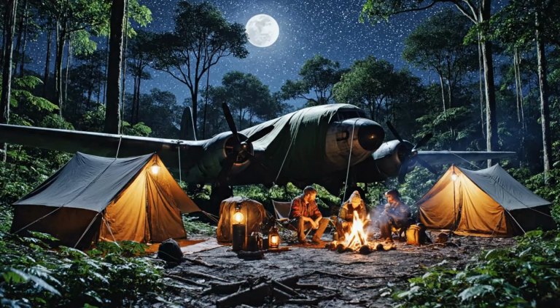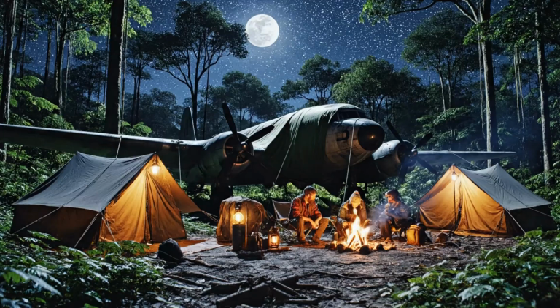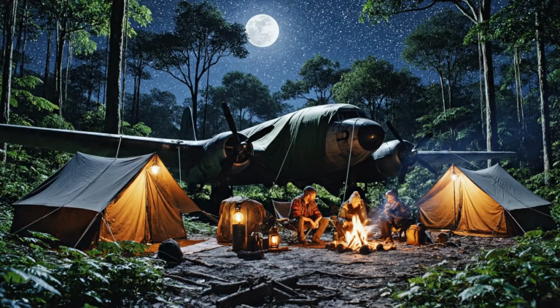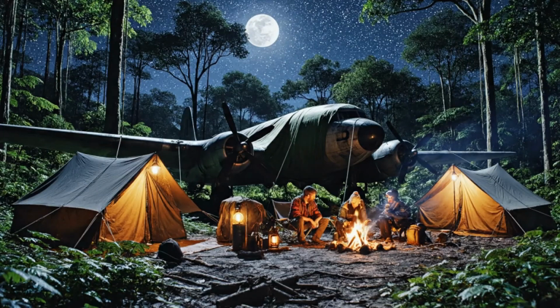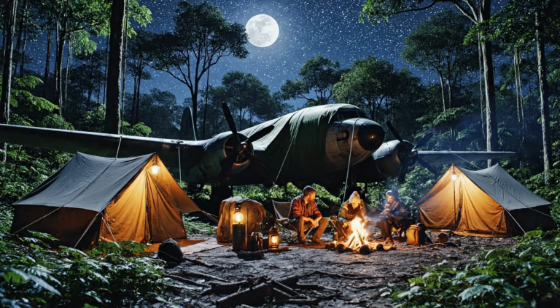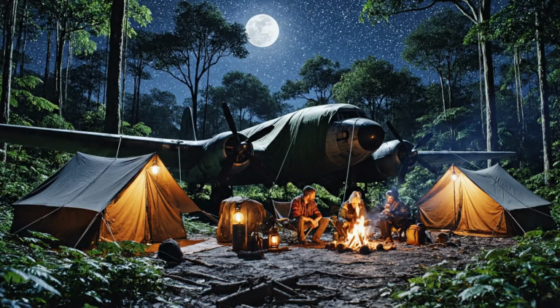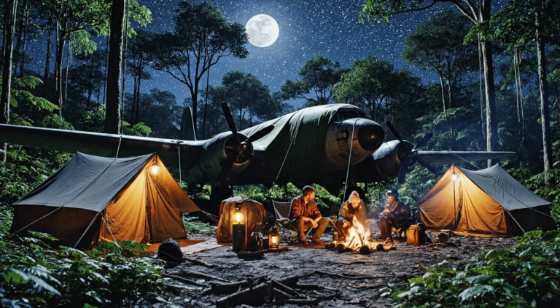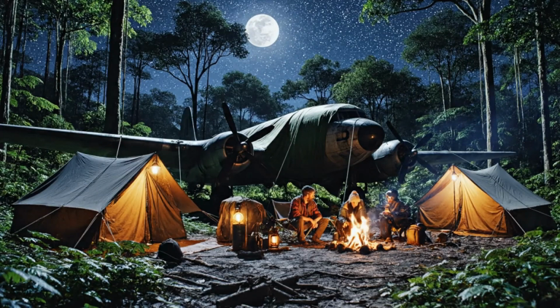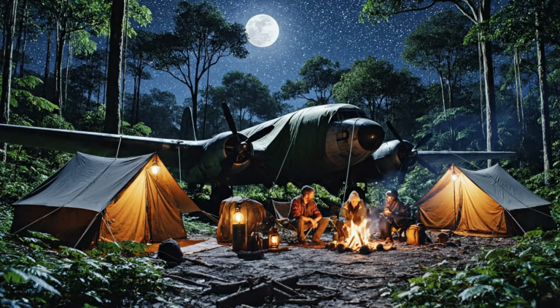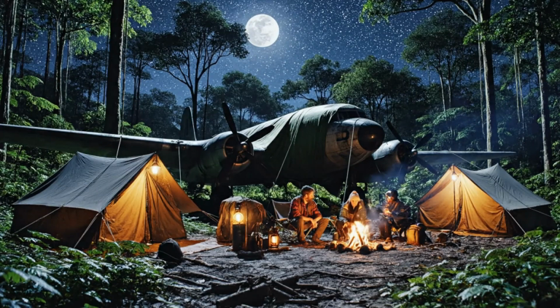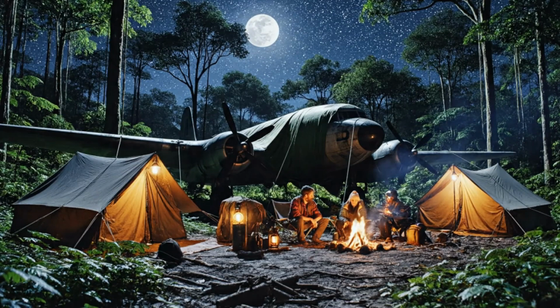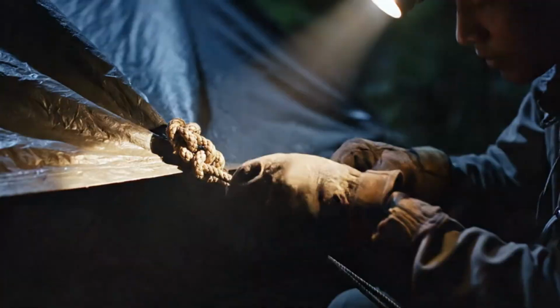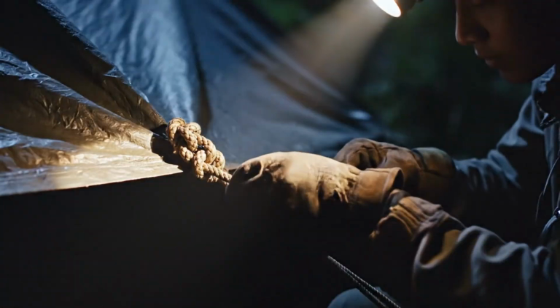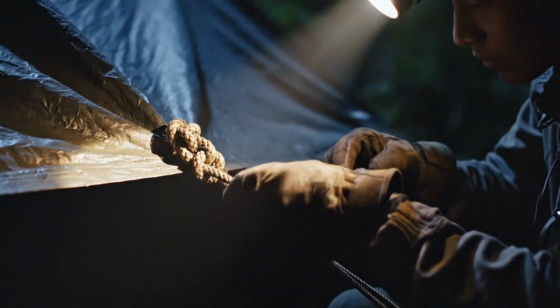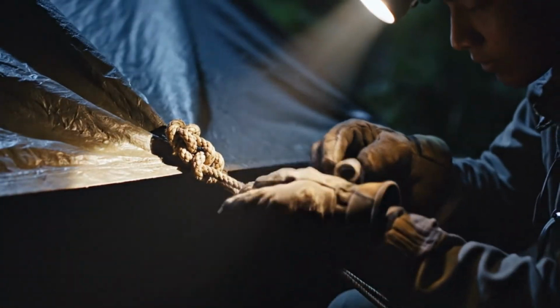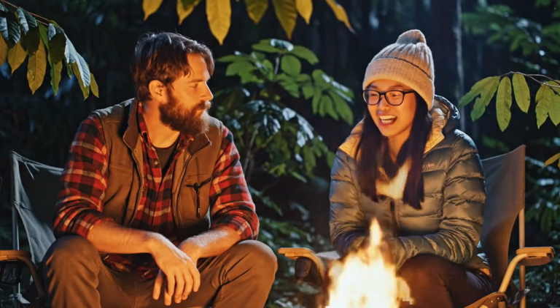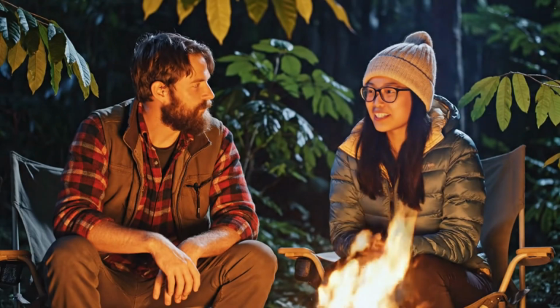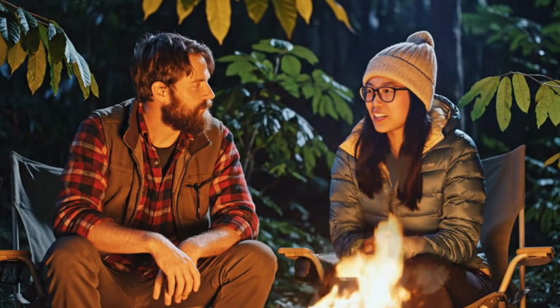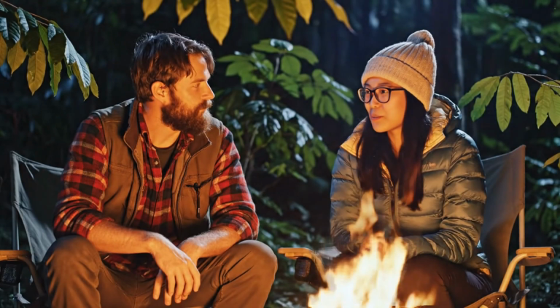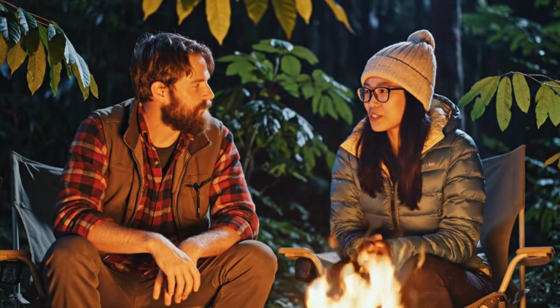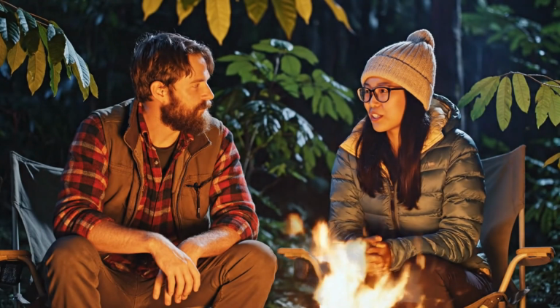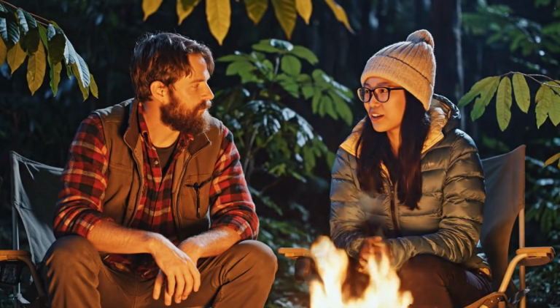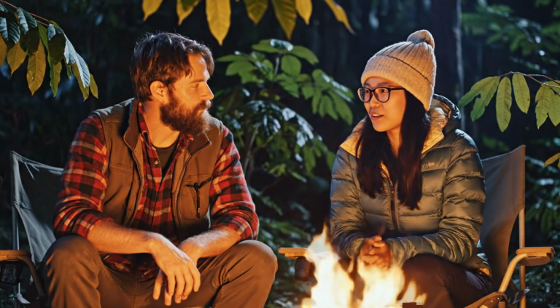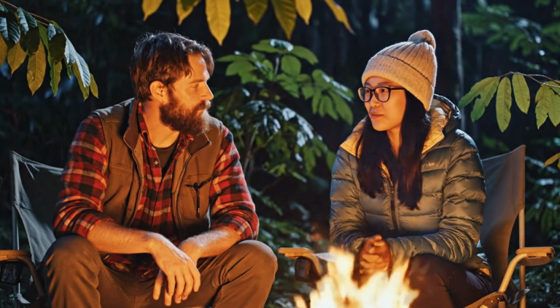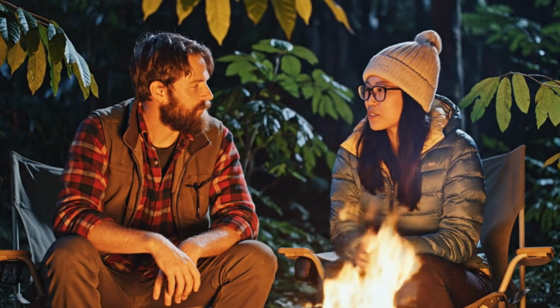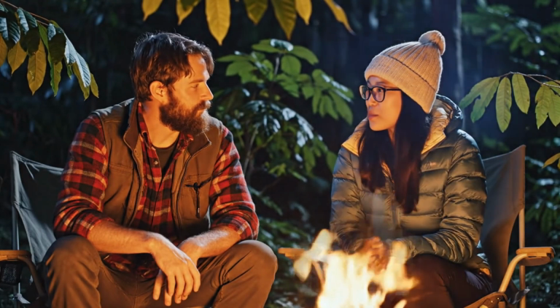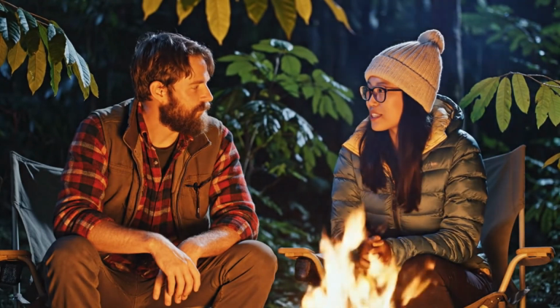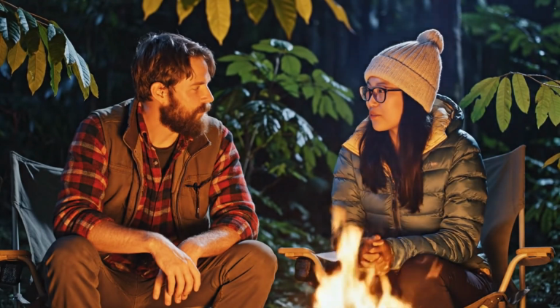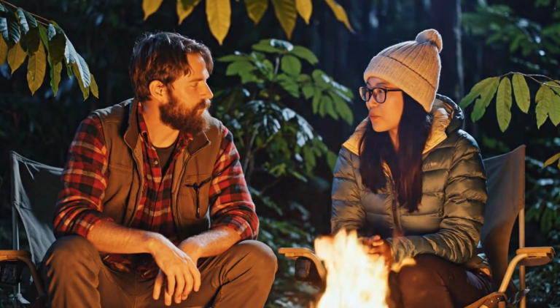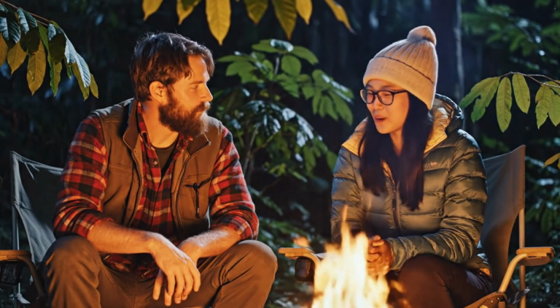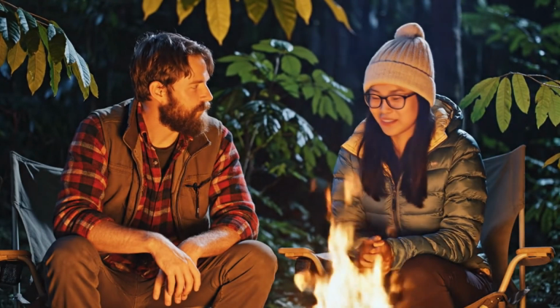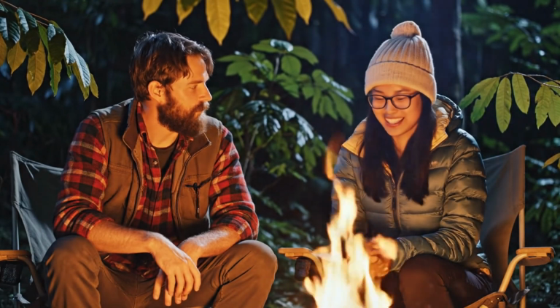Douglas is looking good under the lights. The tarp is secure. We should be set for the morning flight.